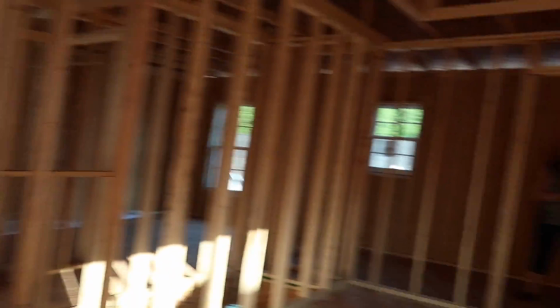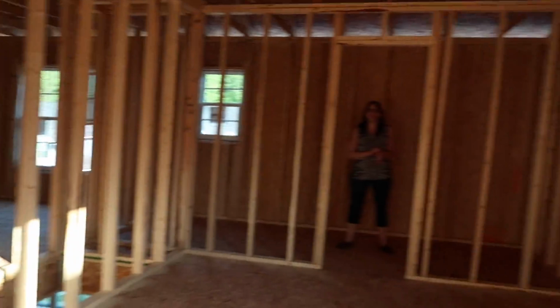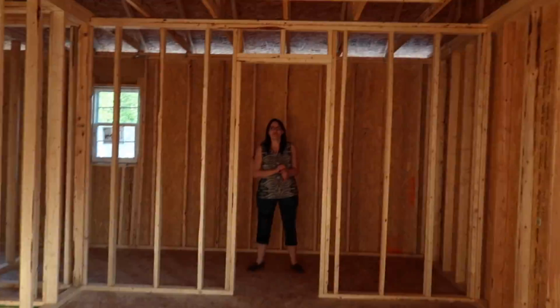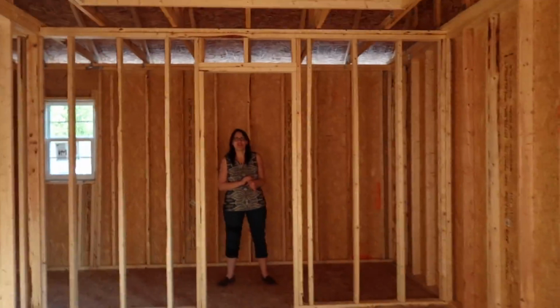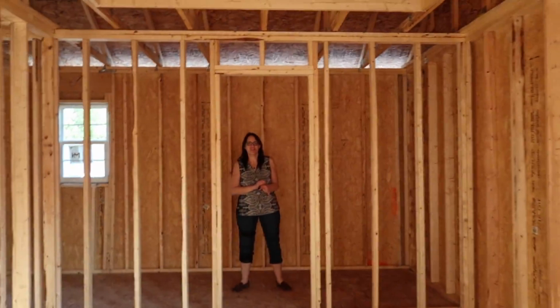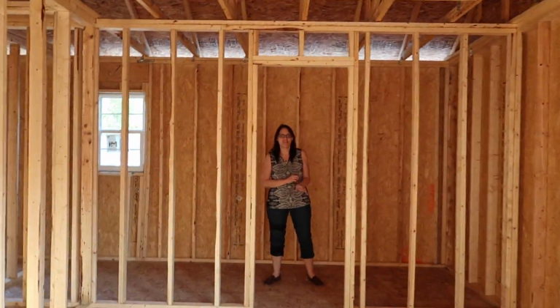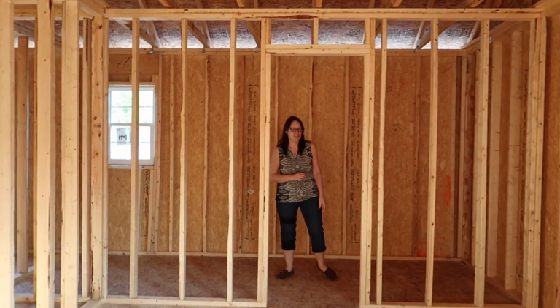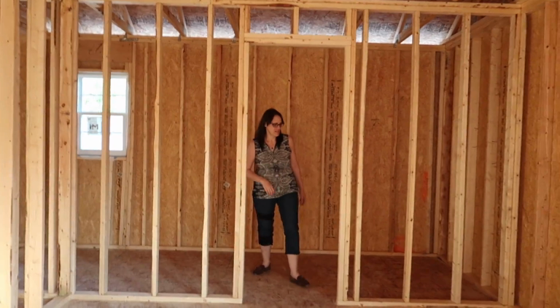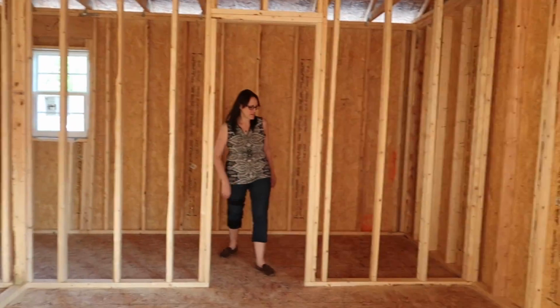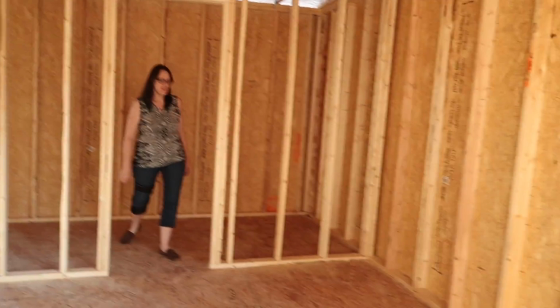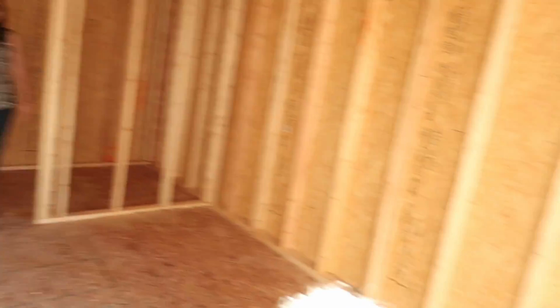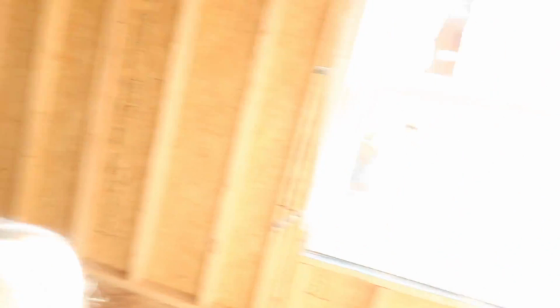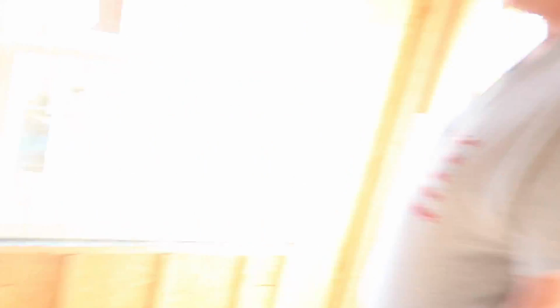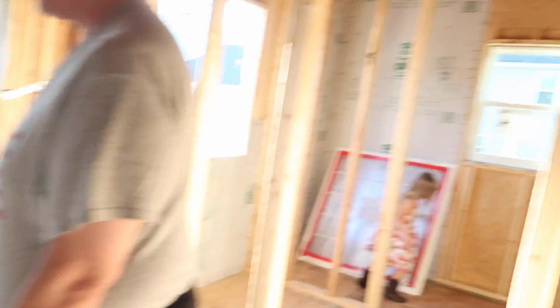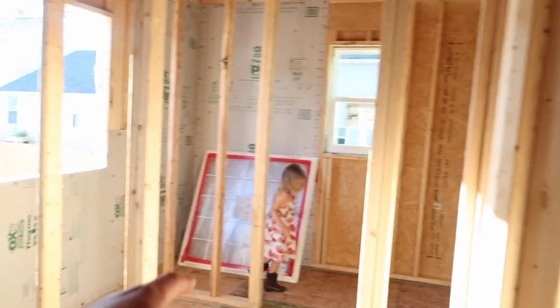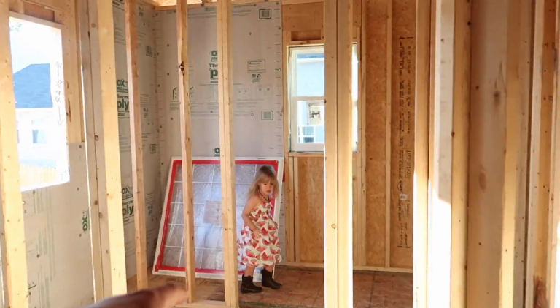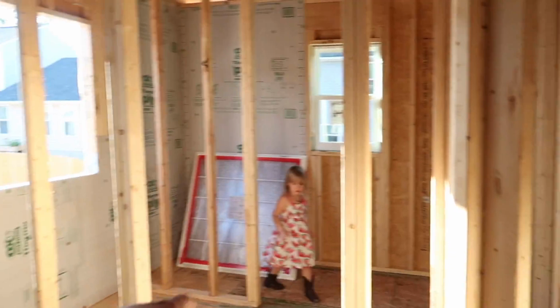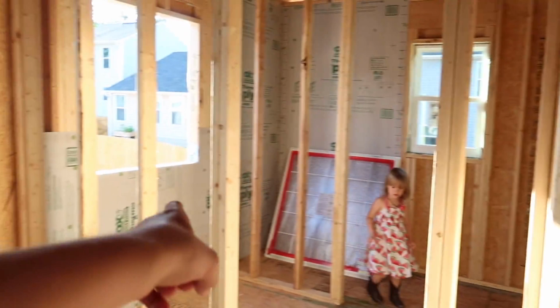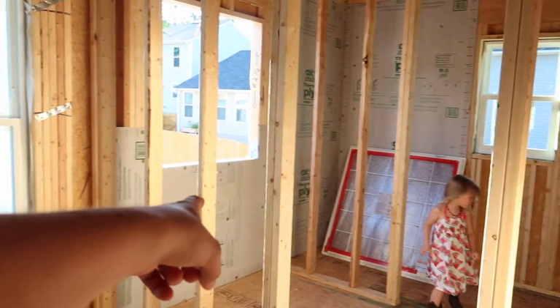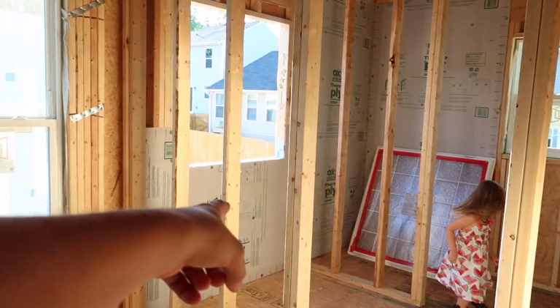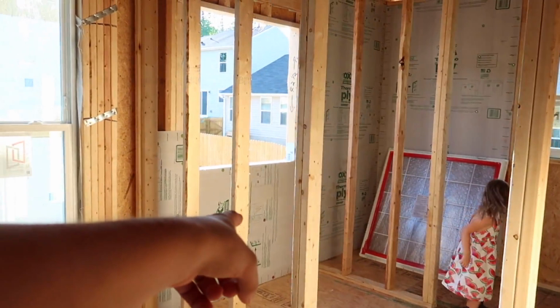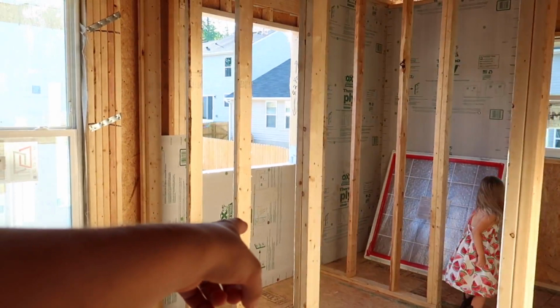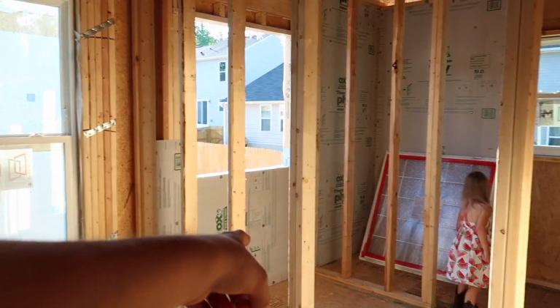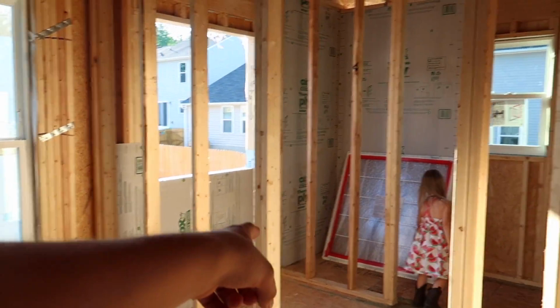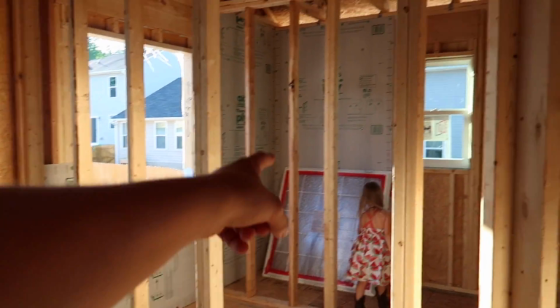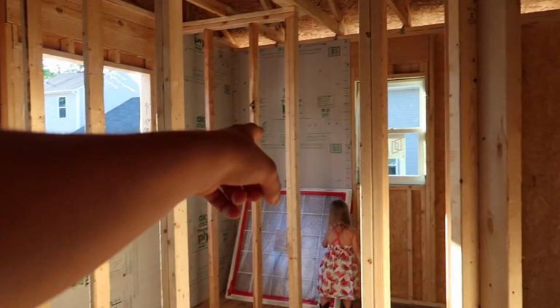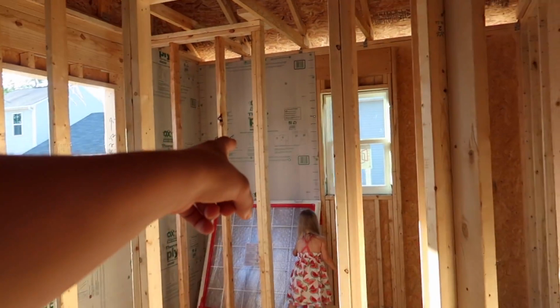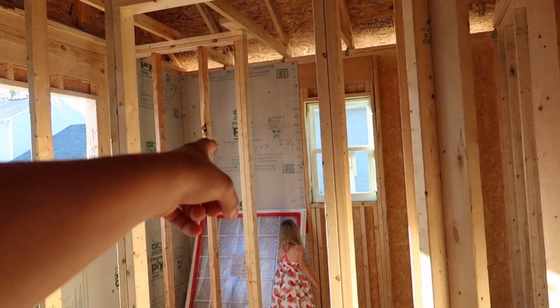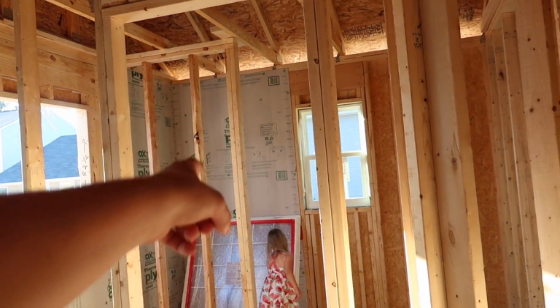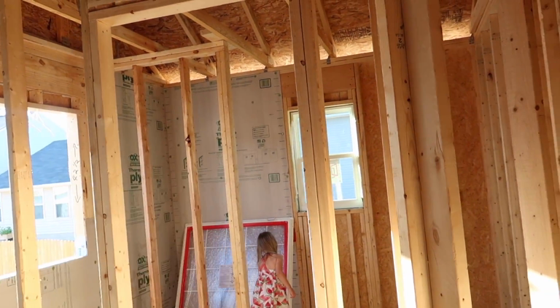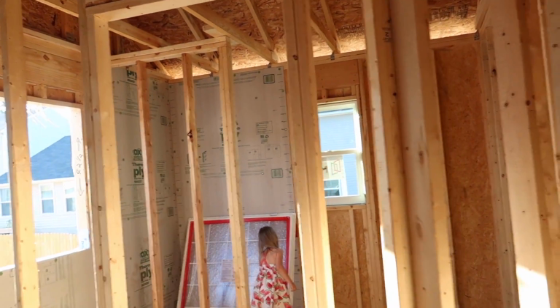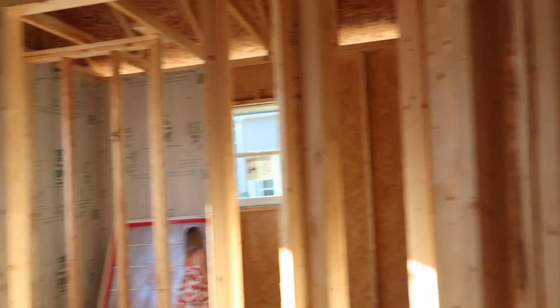This is the master bath with the tub and the shower — checking out the new house construction.